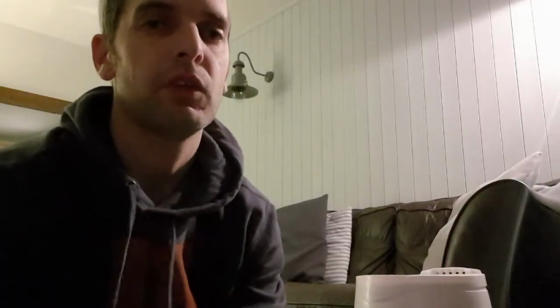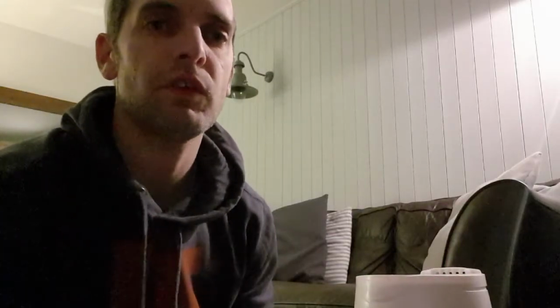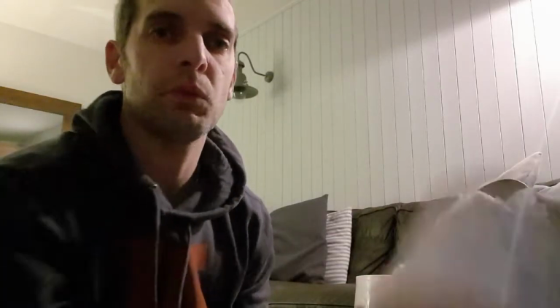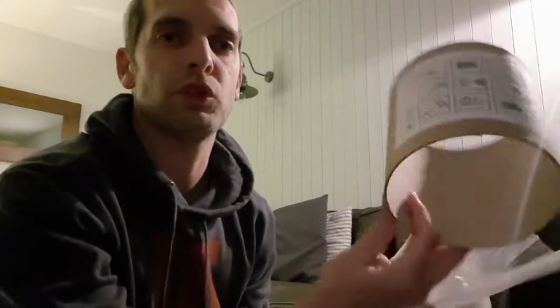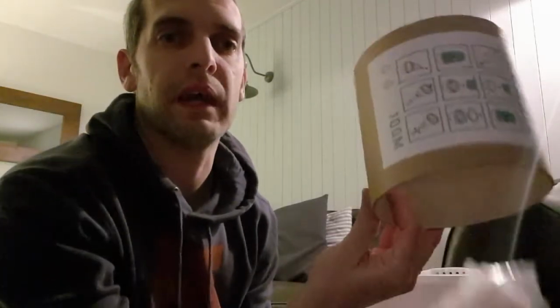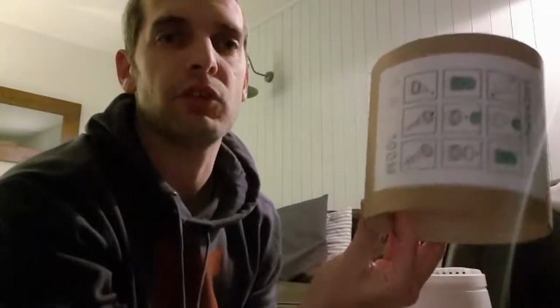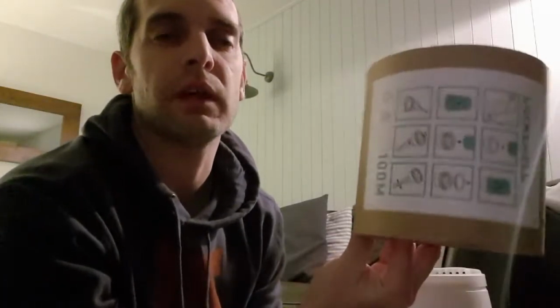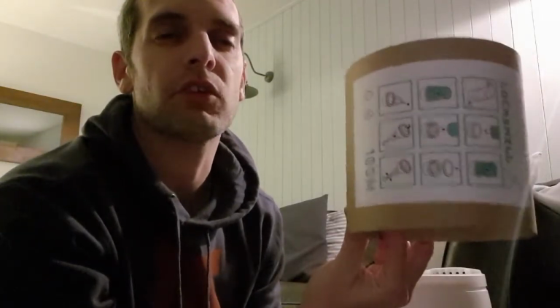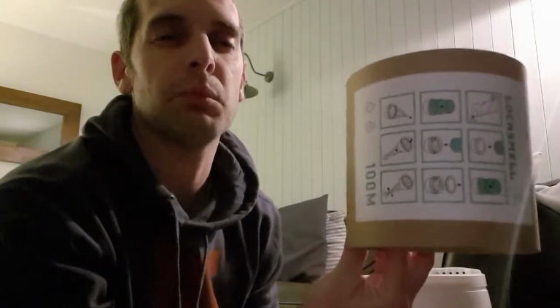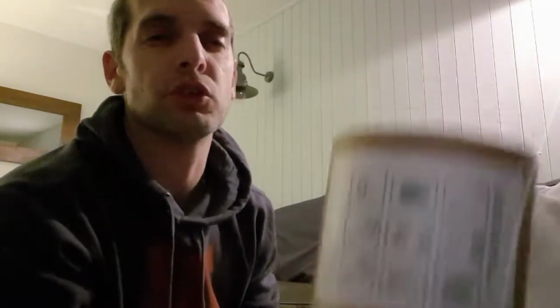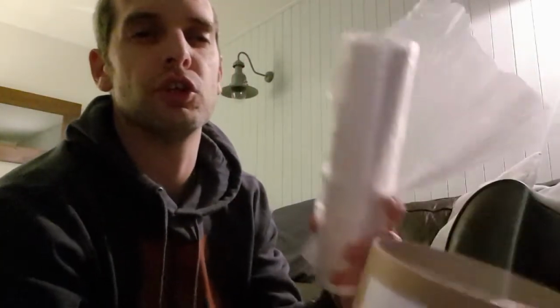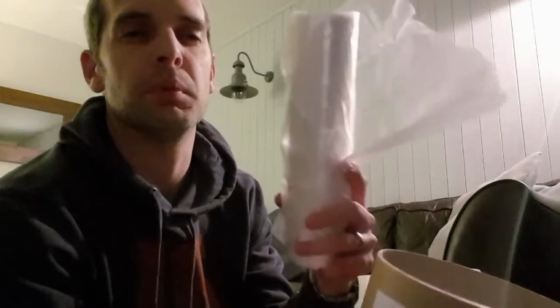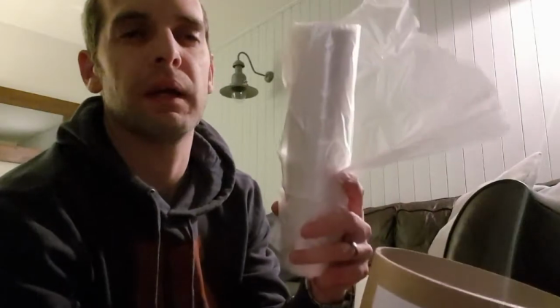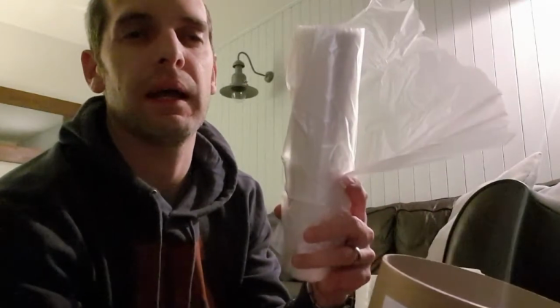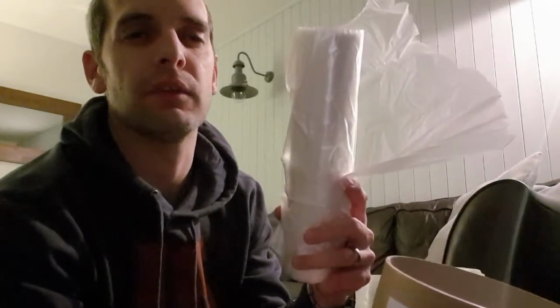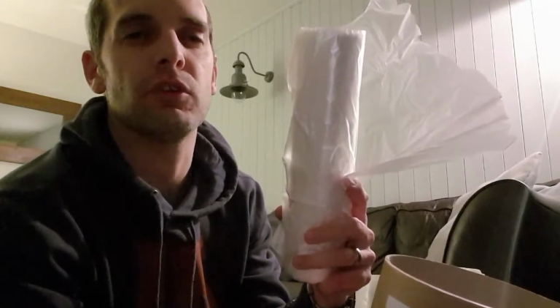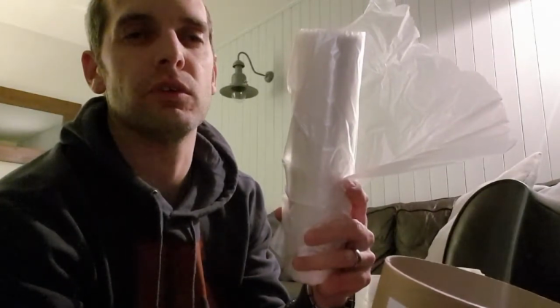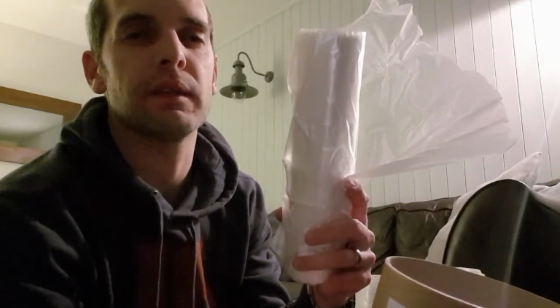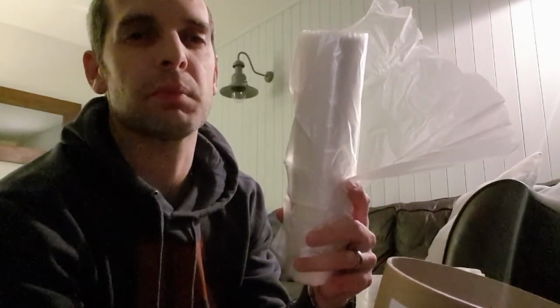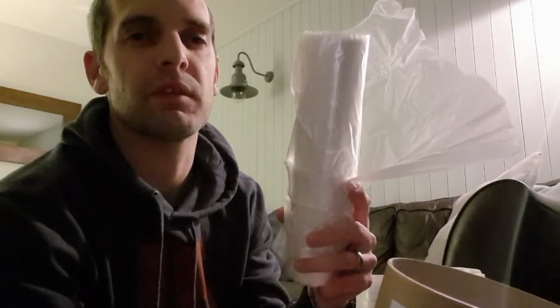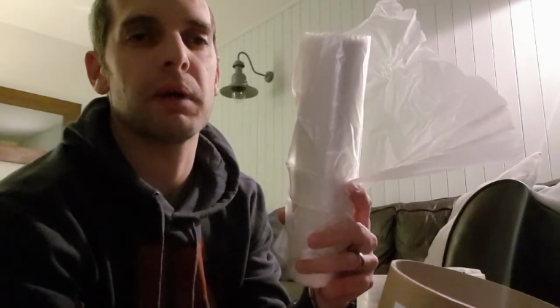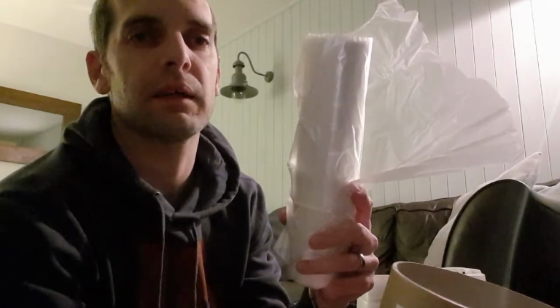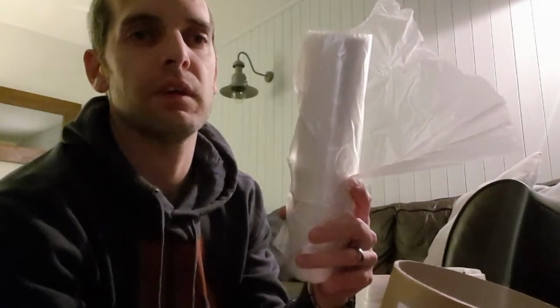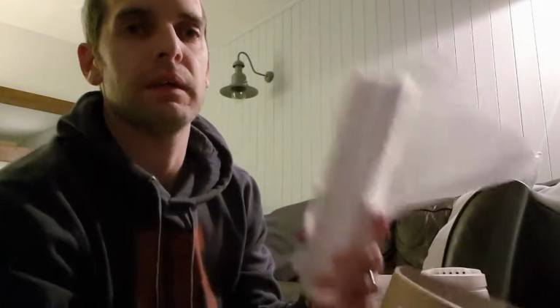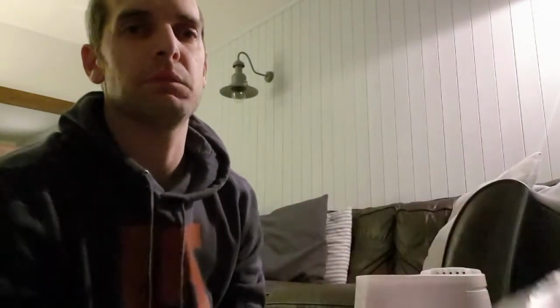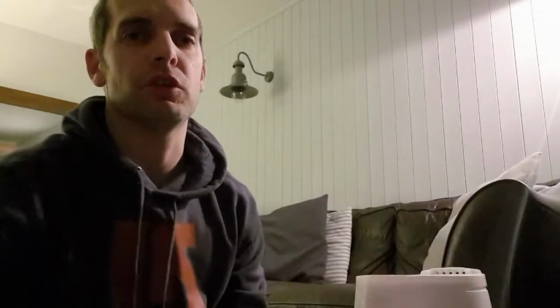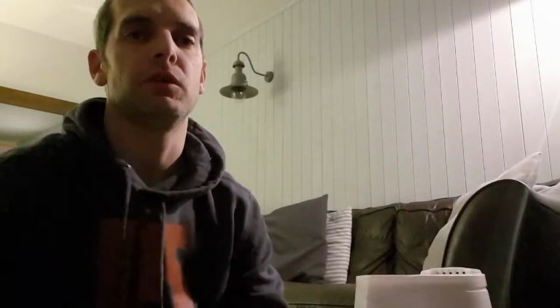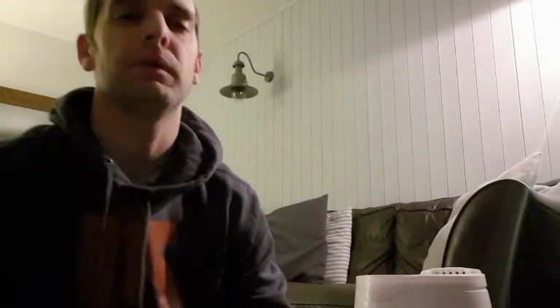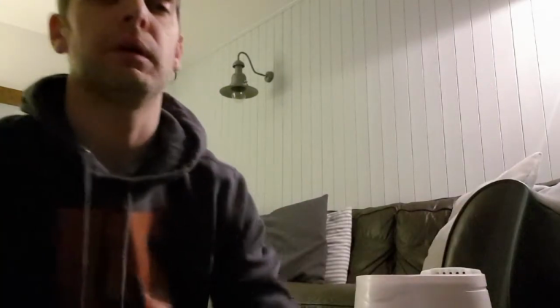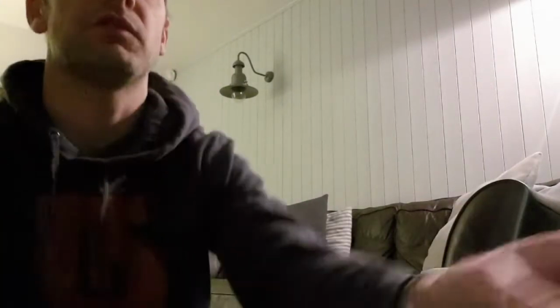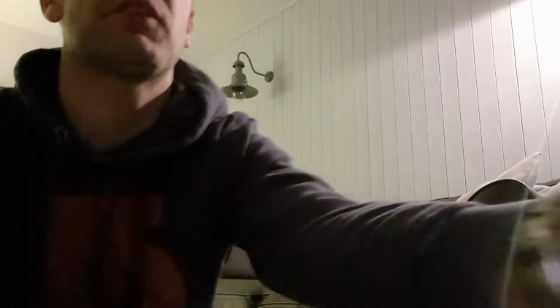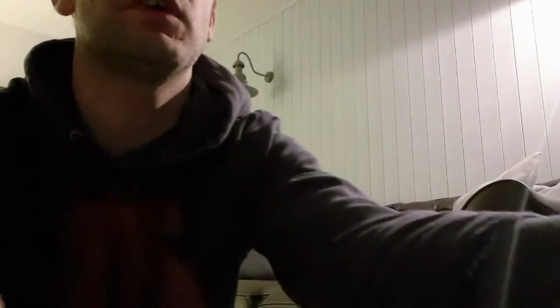So first of all, what do you get? You get this cardboard tube and you get these plastic bags. Let me show you a little bit of a better view.